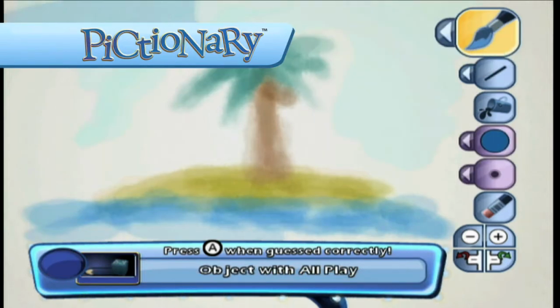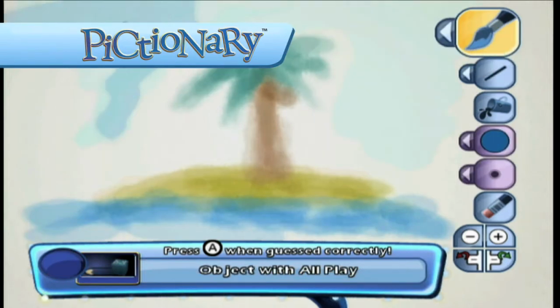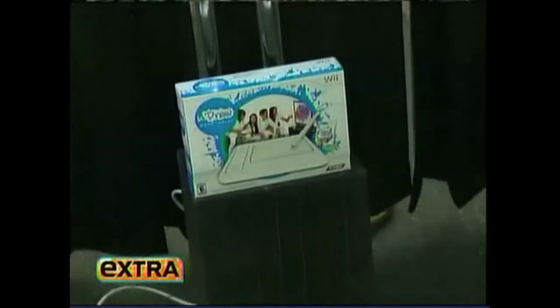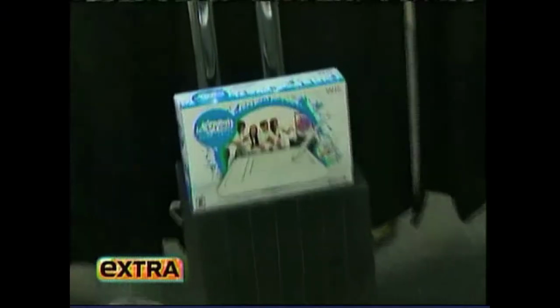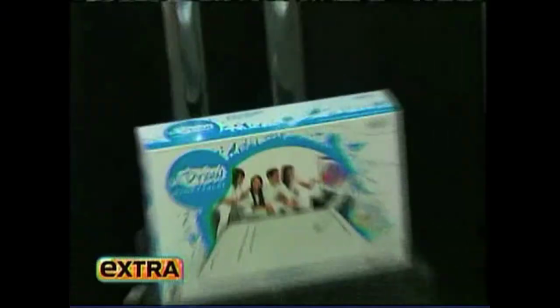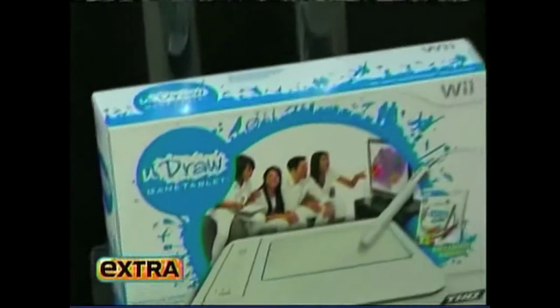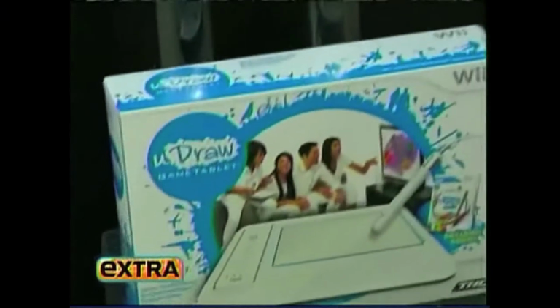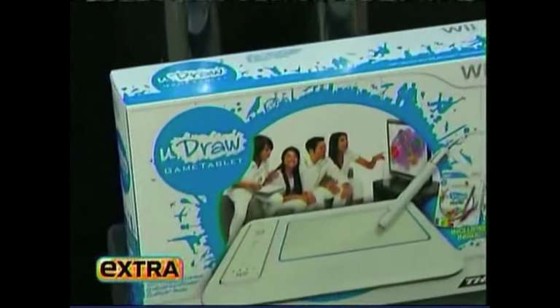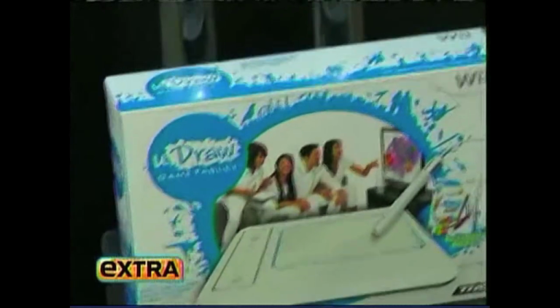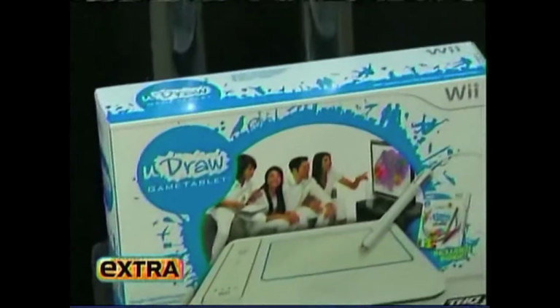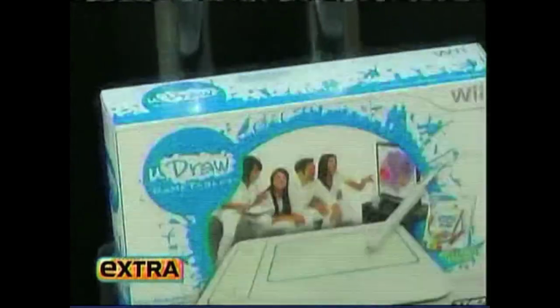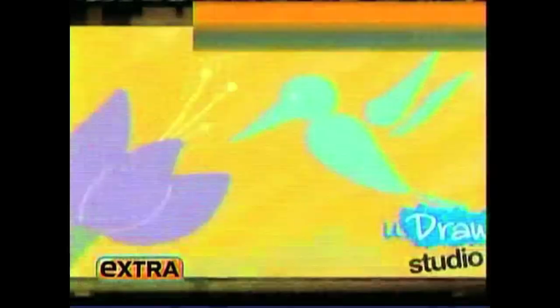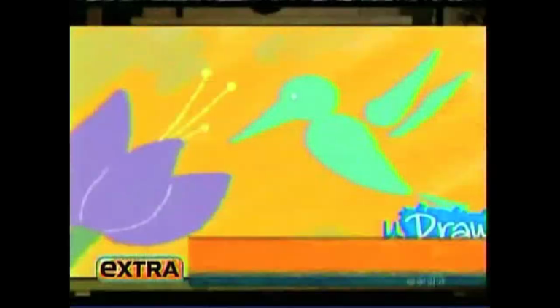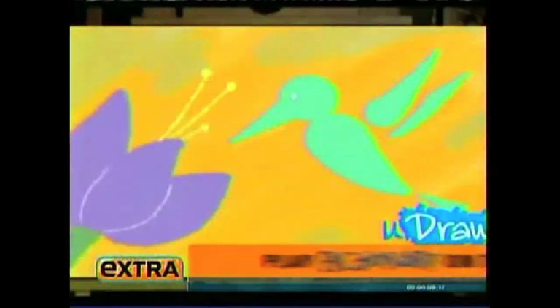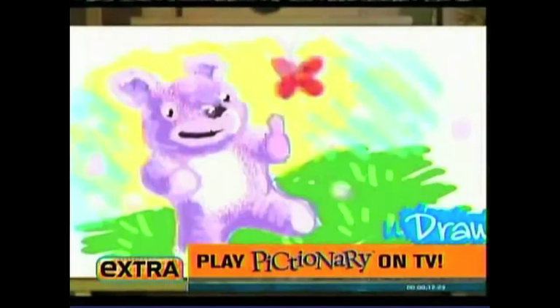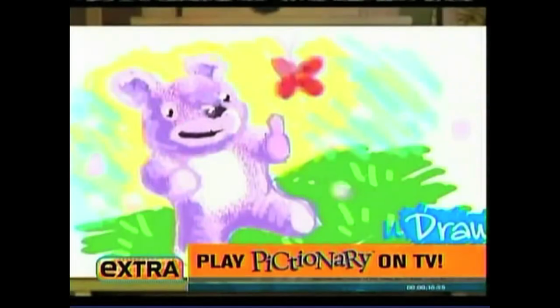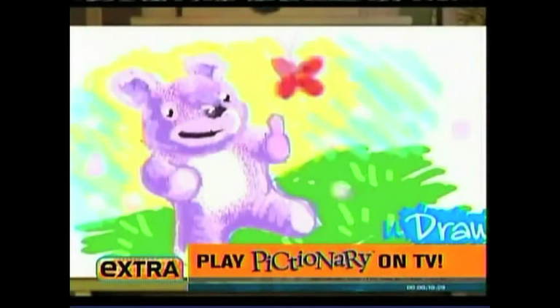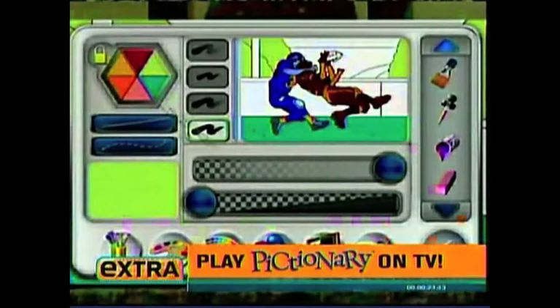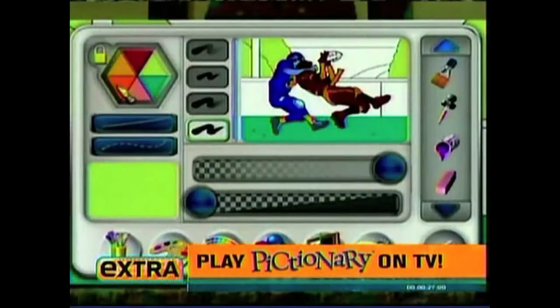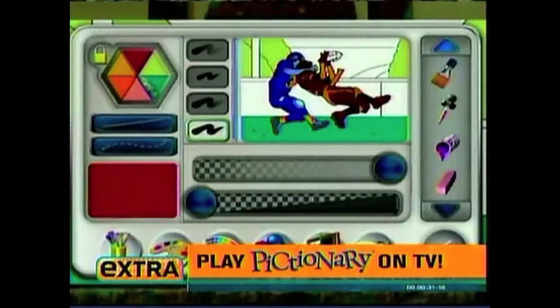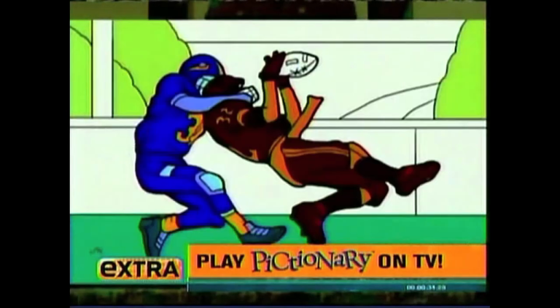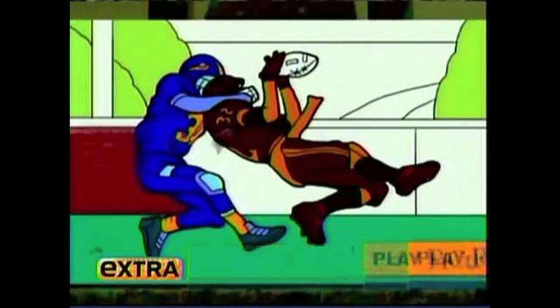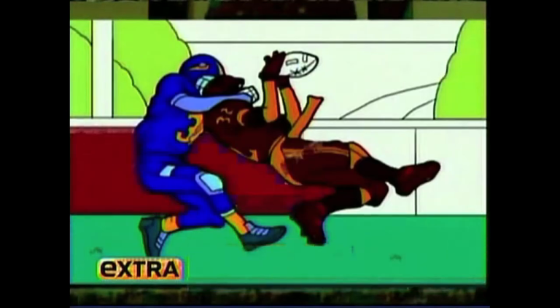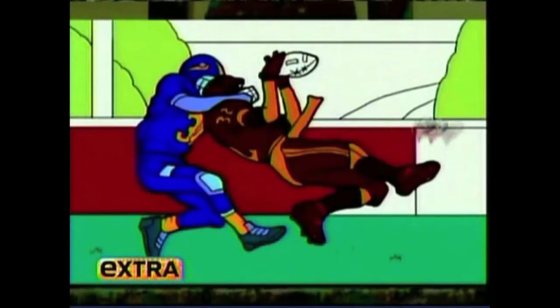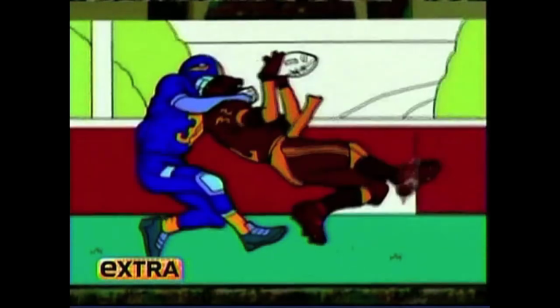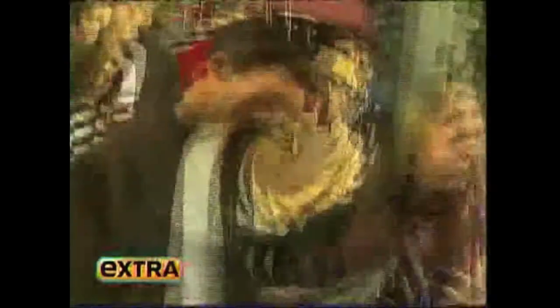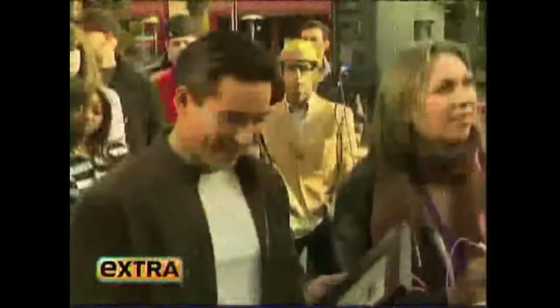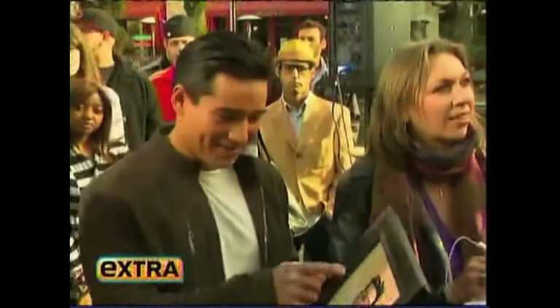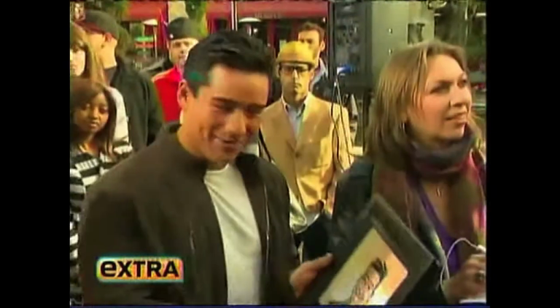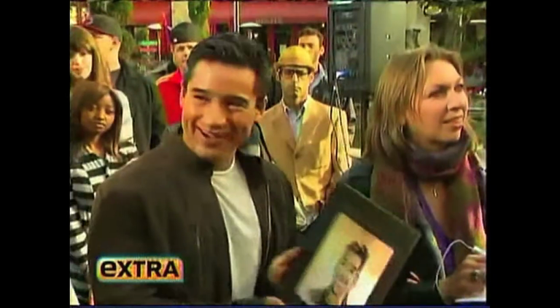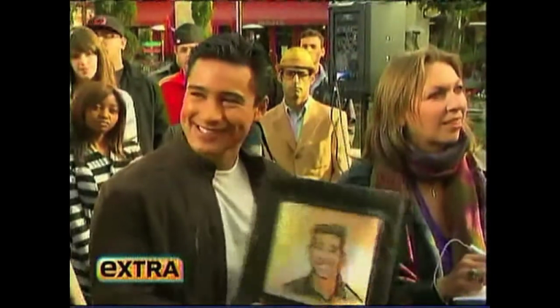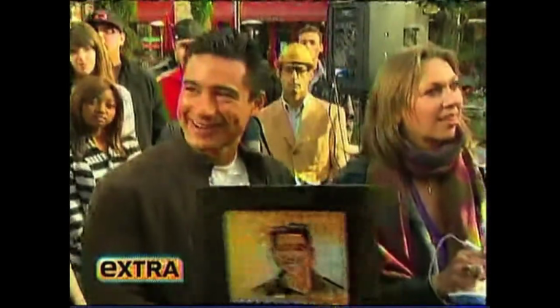With the UDRAW game tablet for Wii, you can paint, draw, and color anything — even me. I like my money on this one.